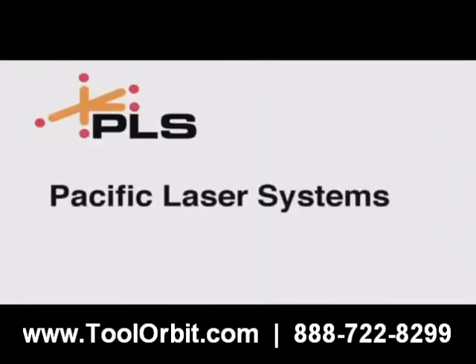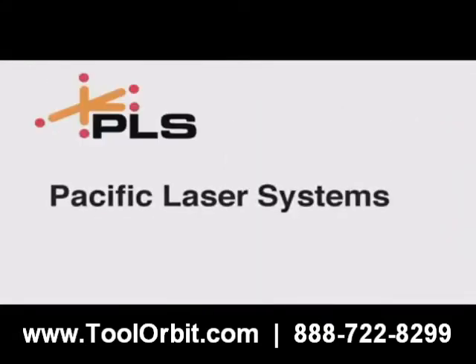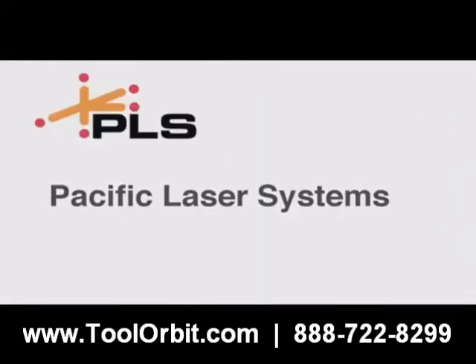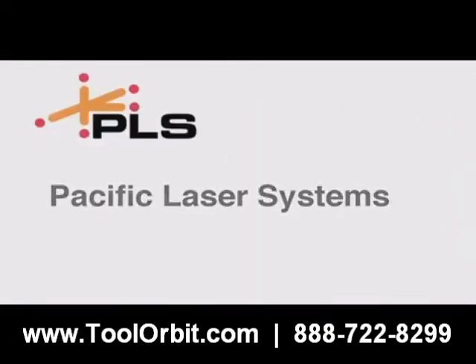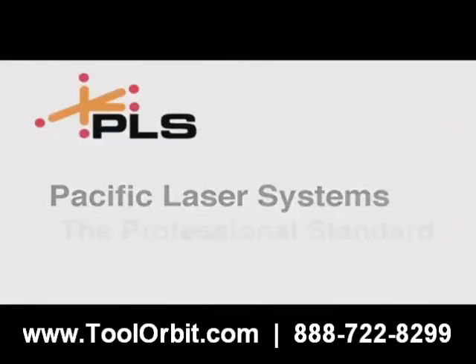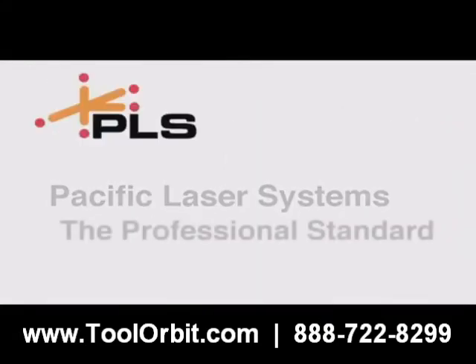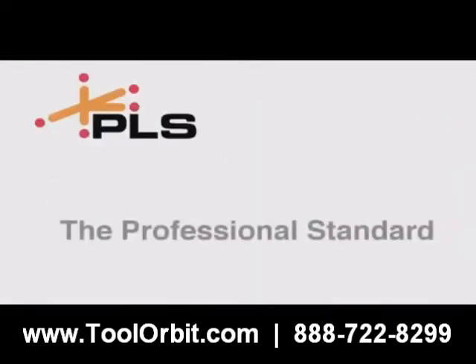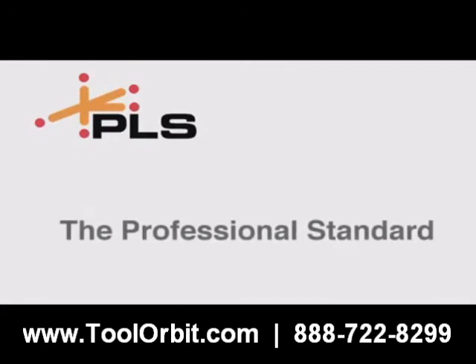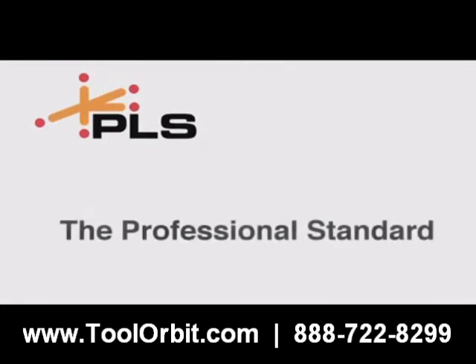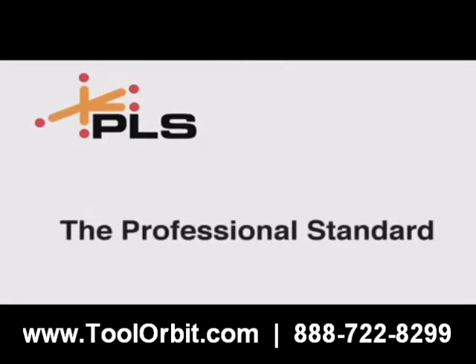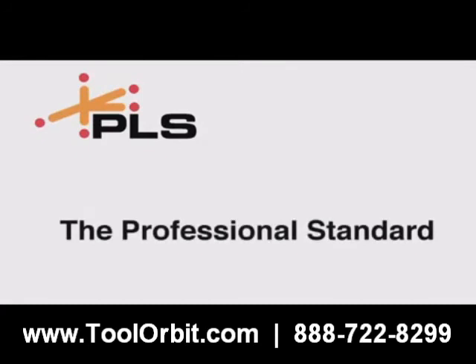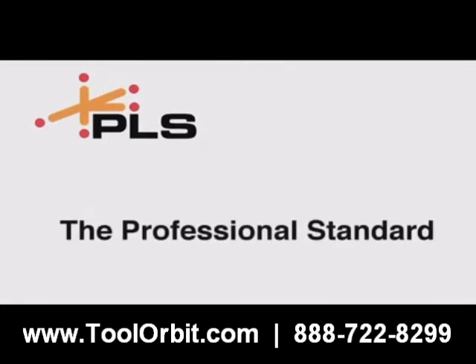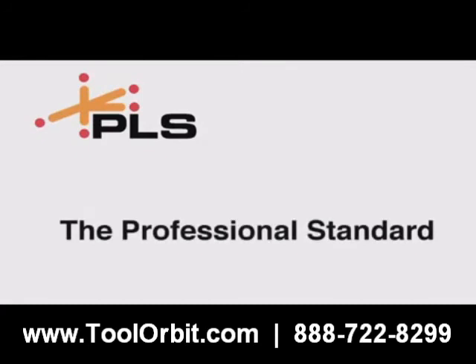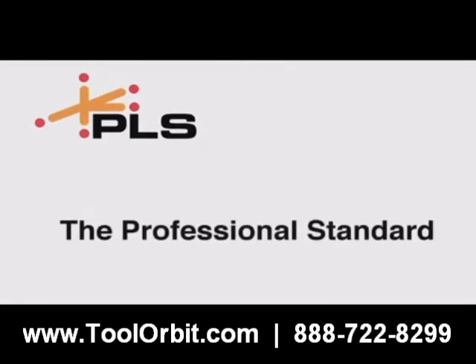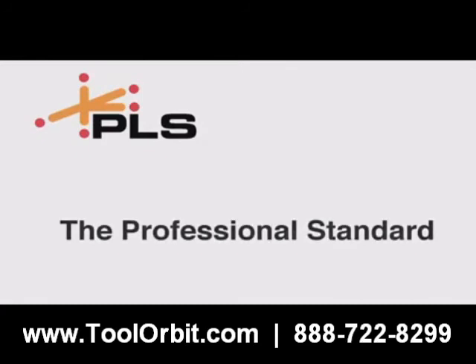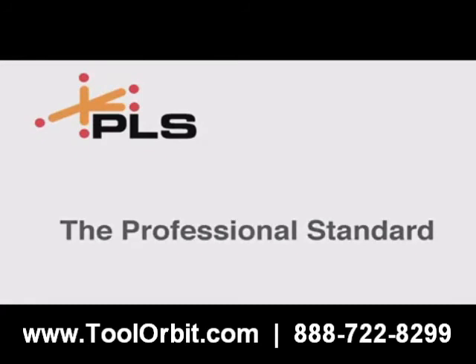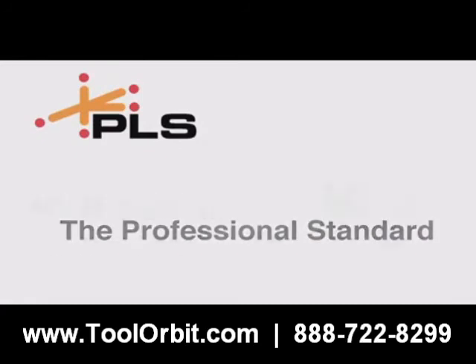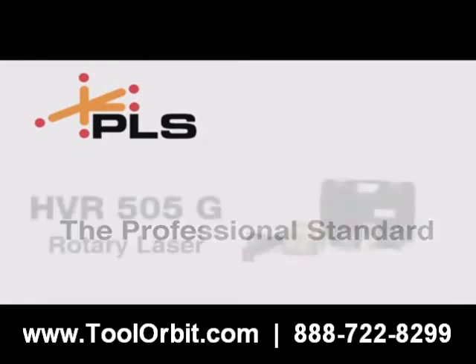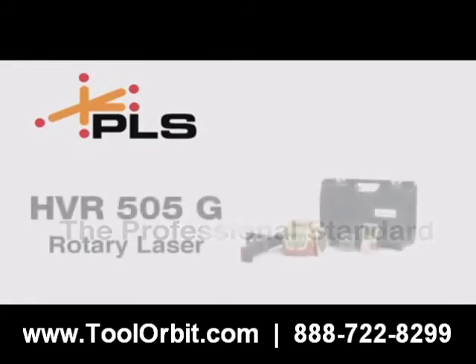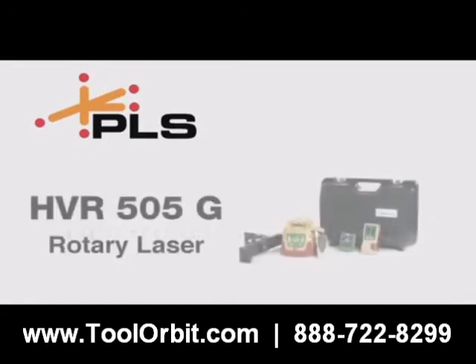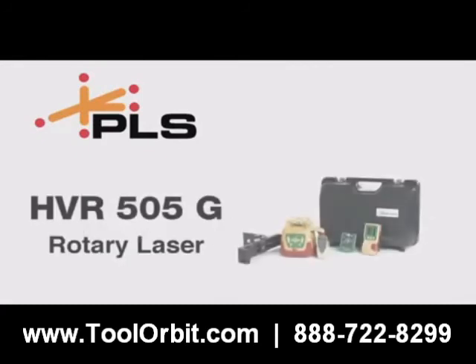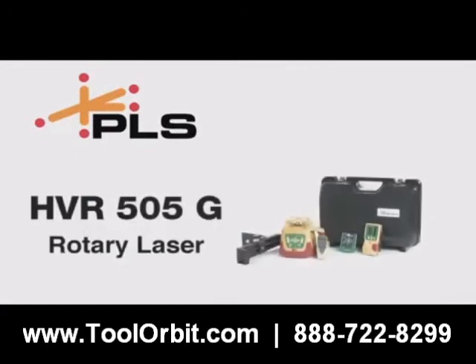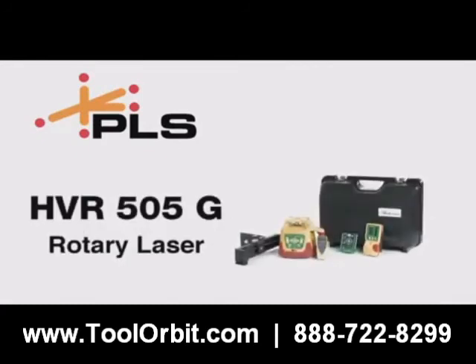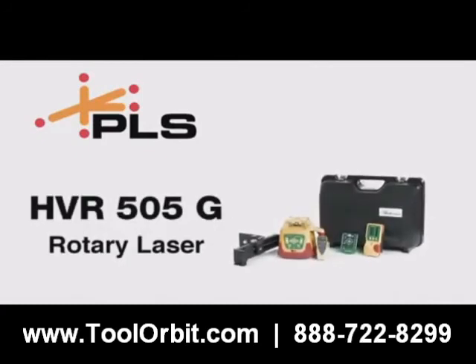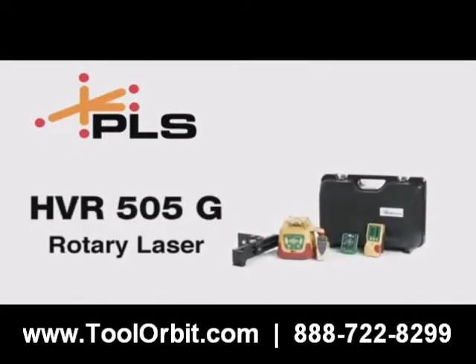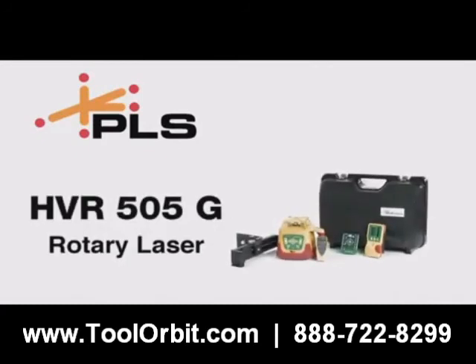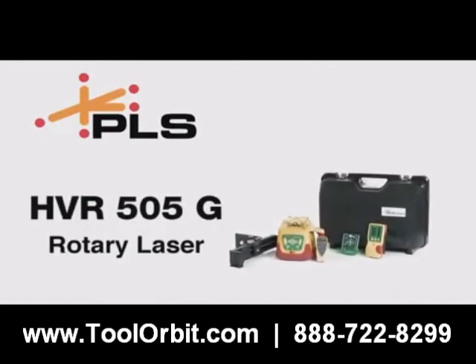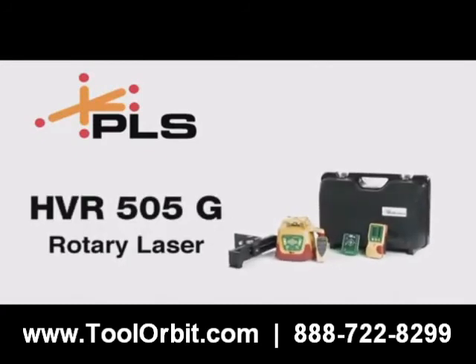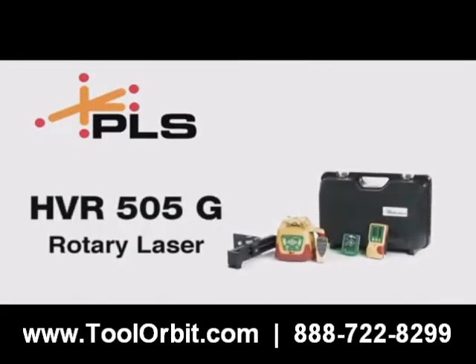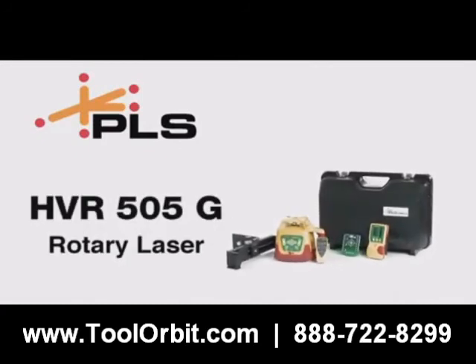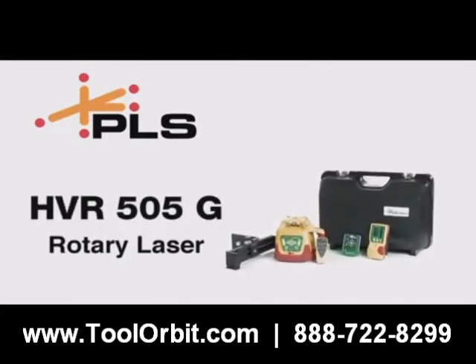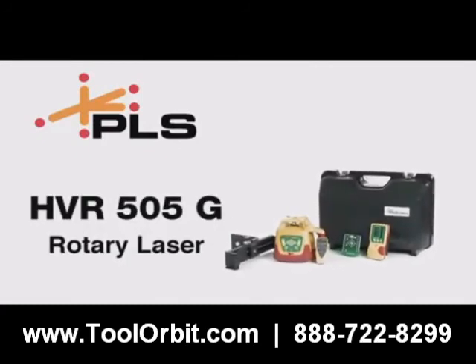Pacific Laser Systems — the professional standard.